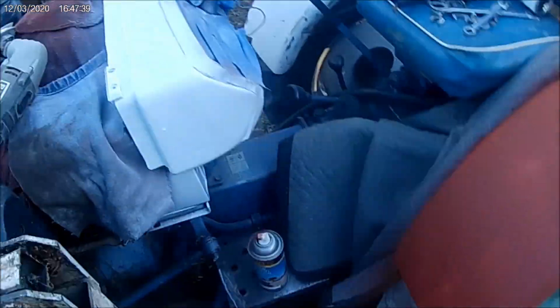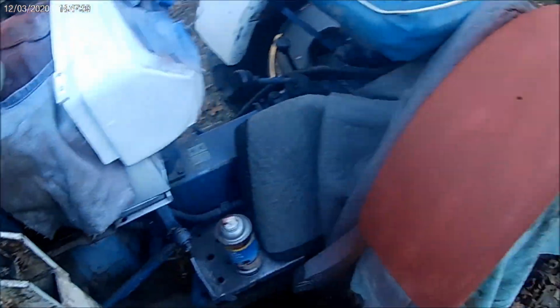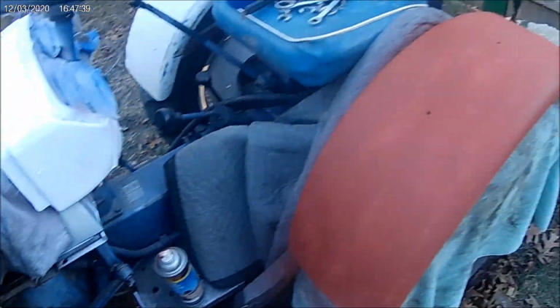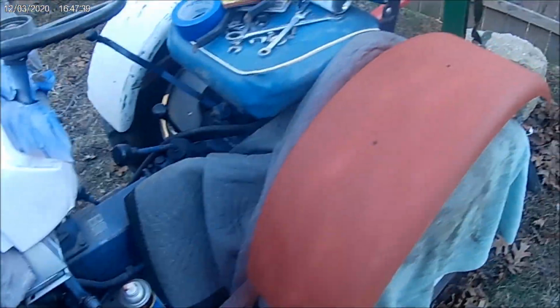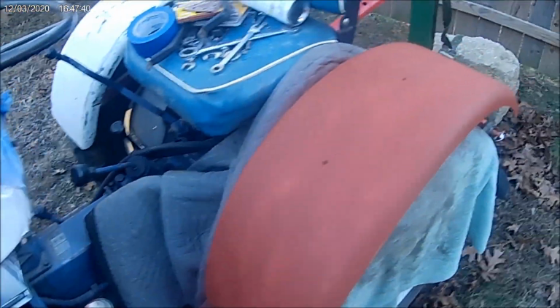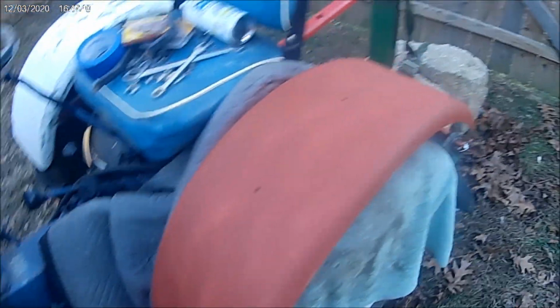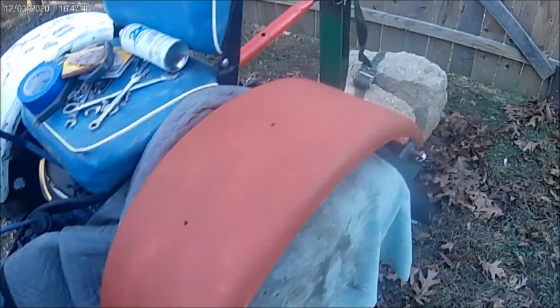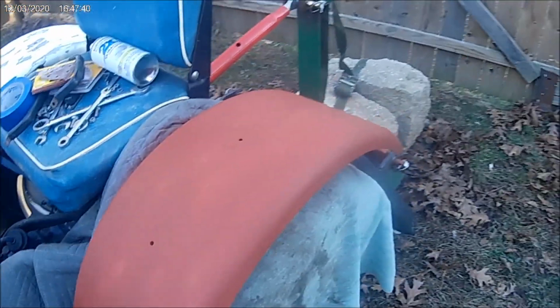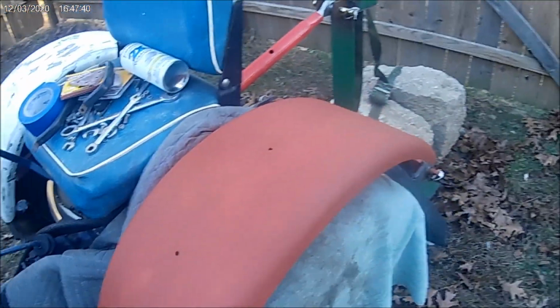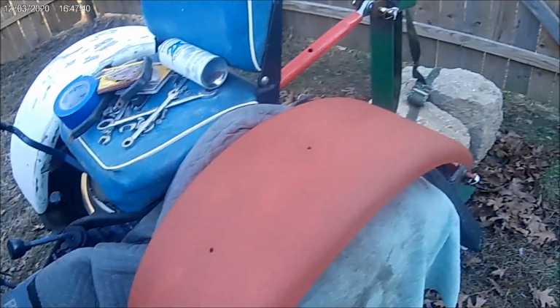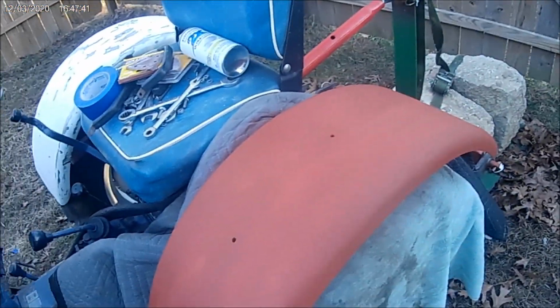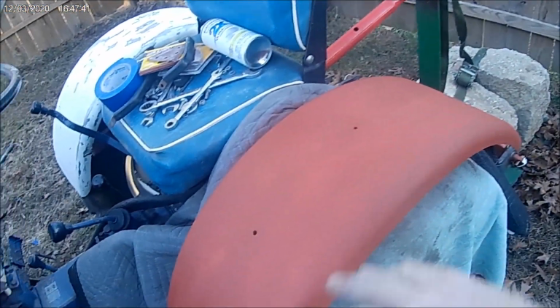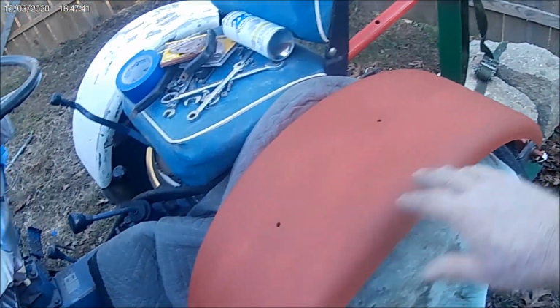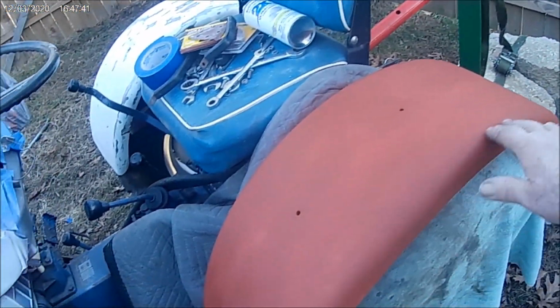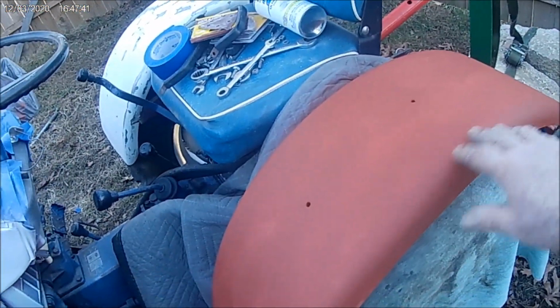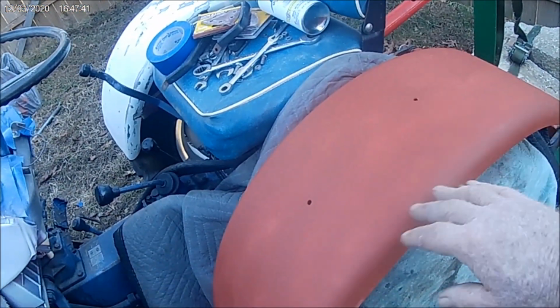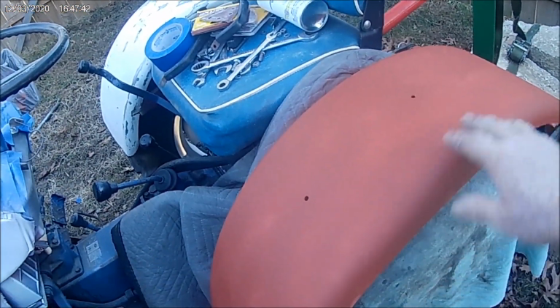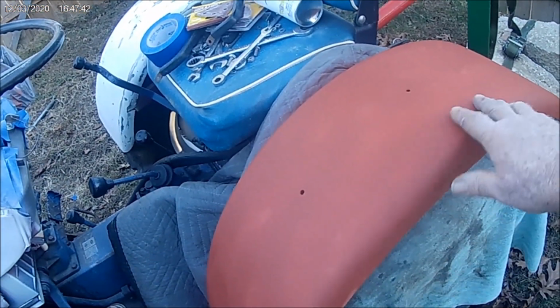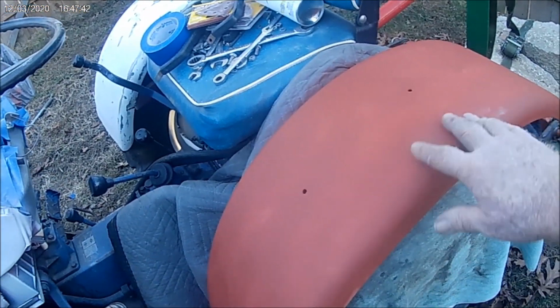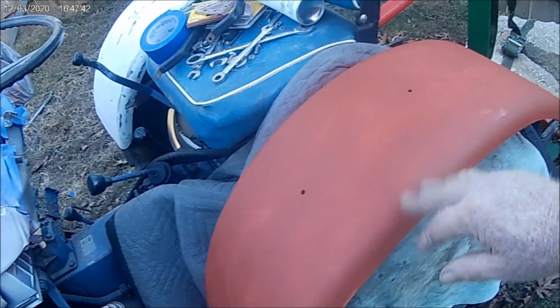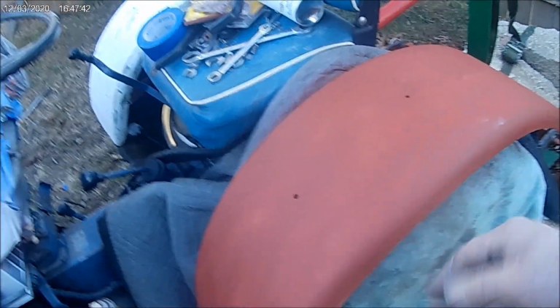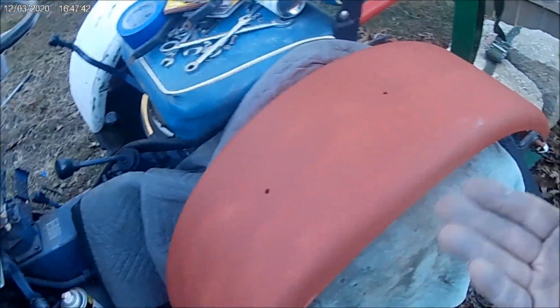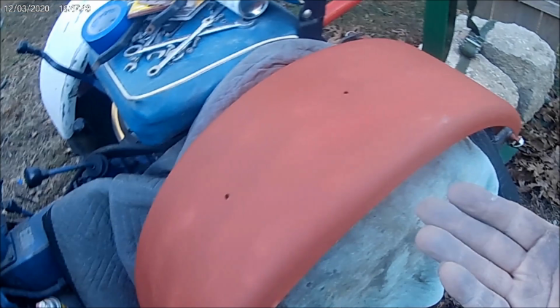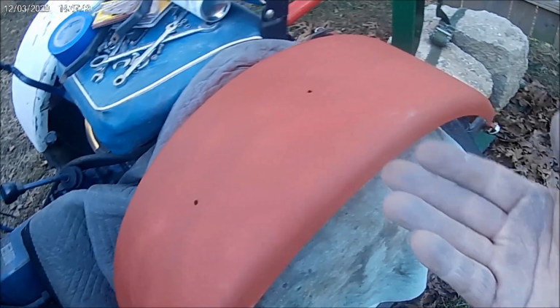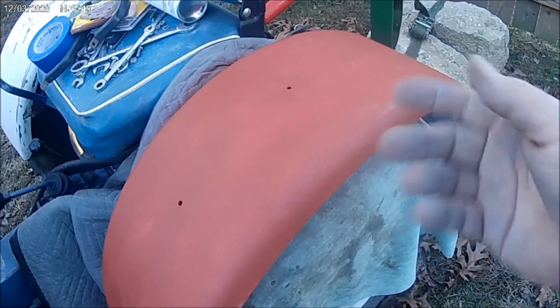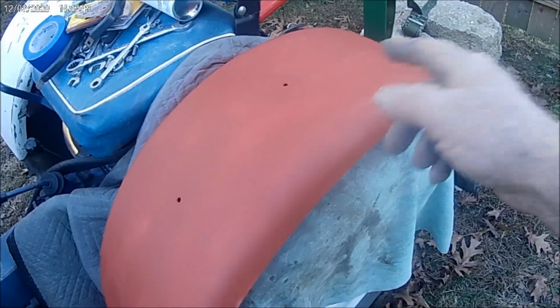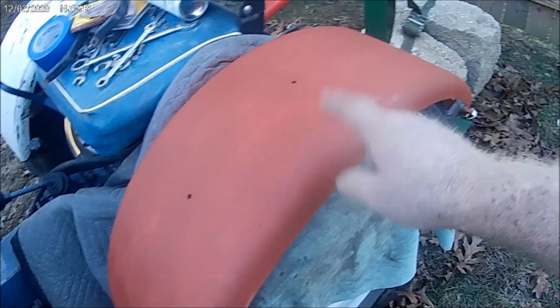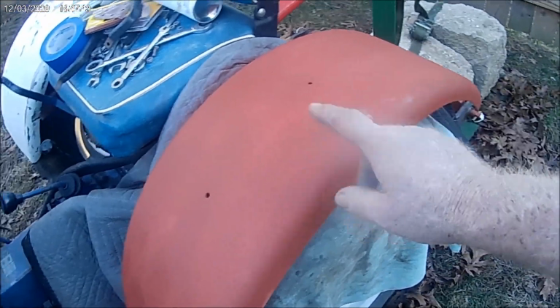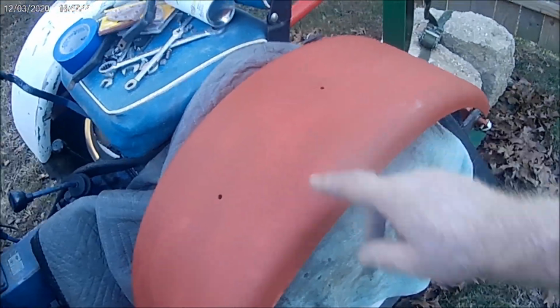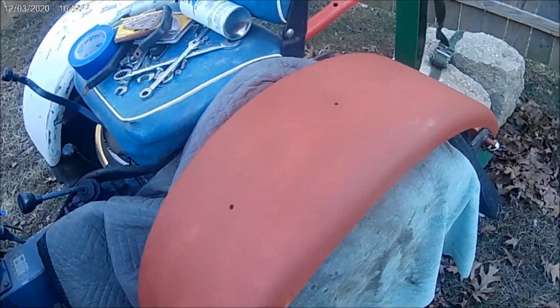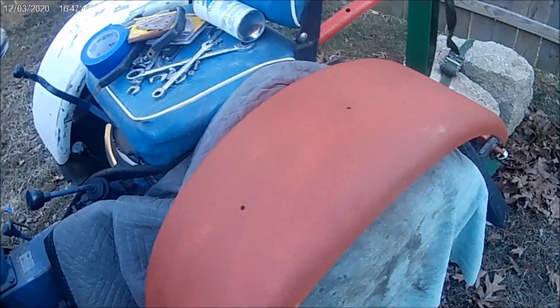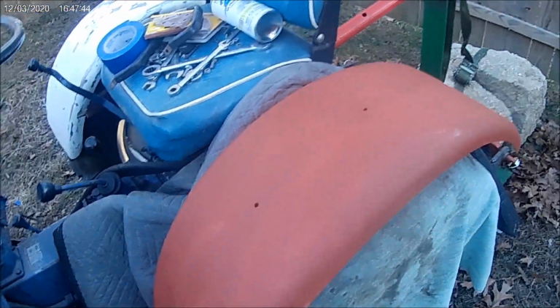Got primer on here, and it's pretty well ready to put the white paint on.